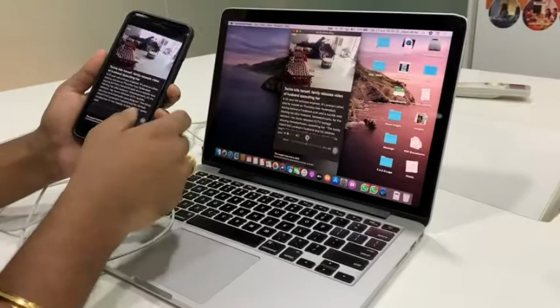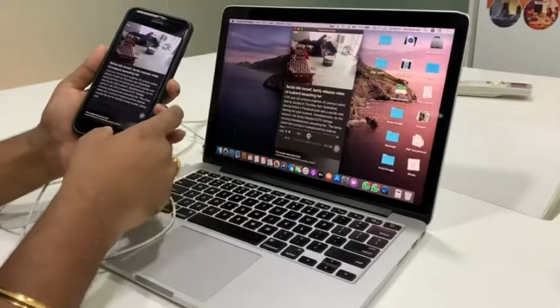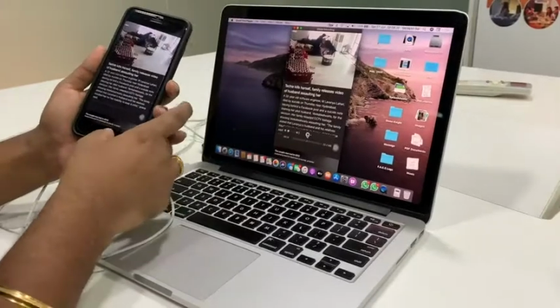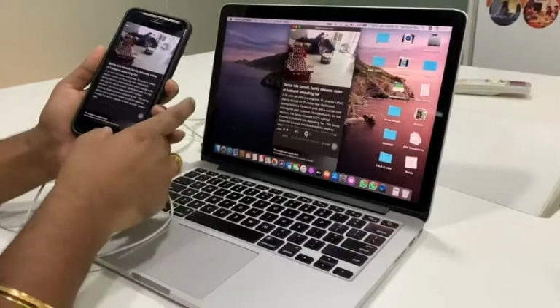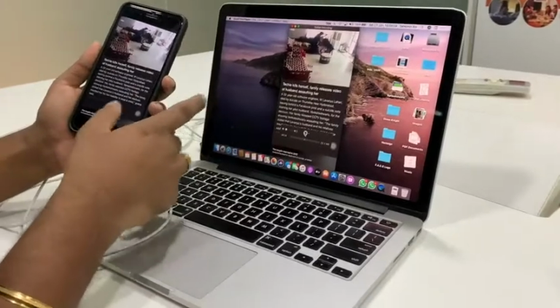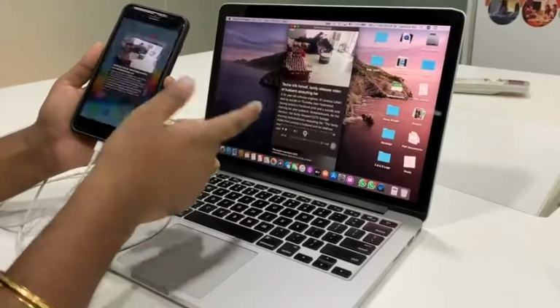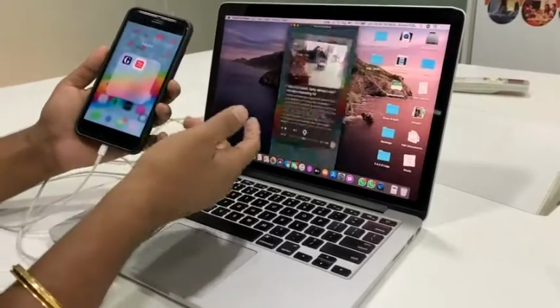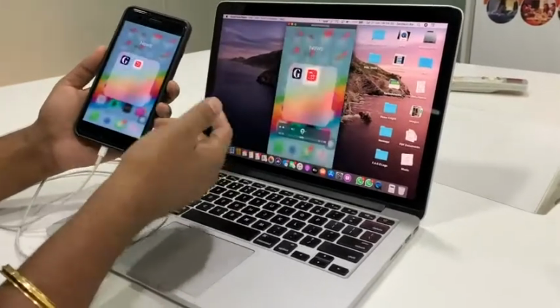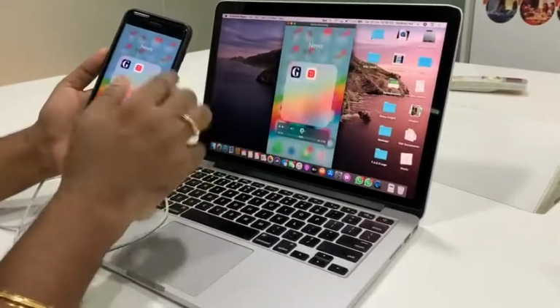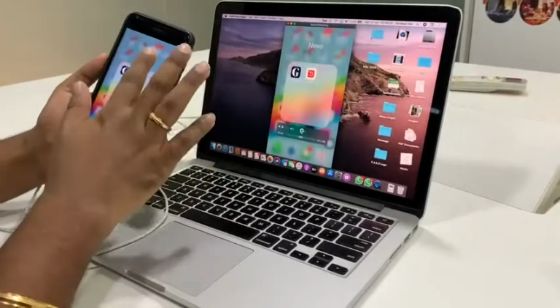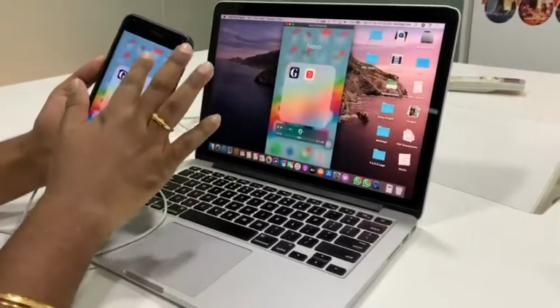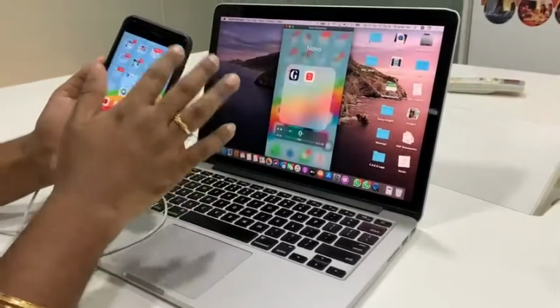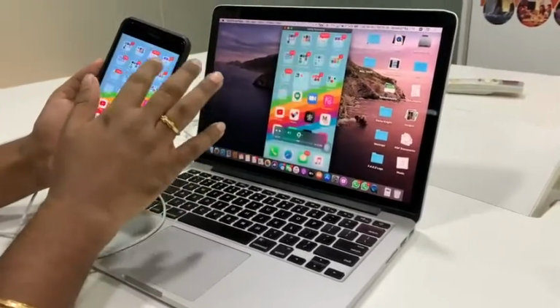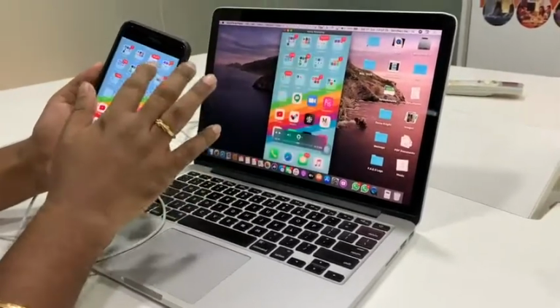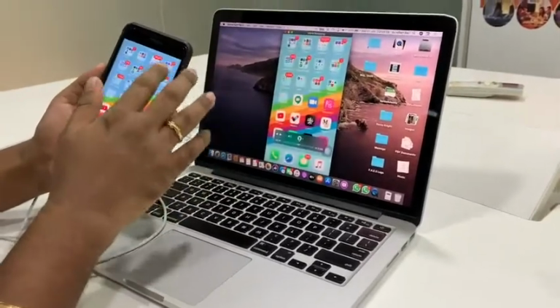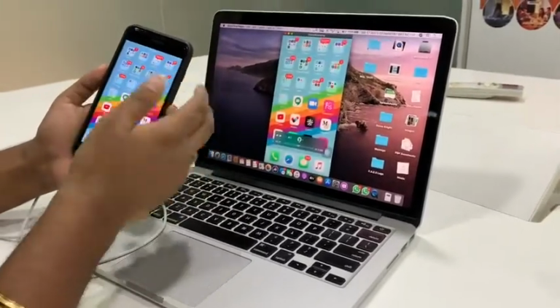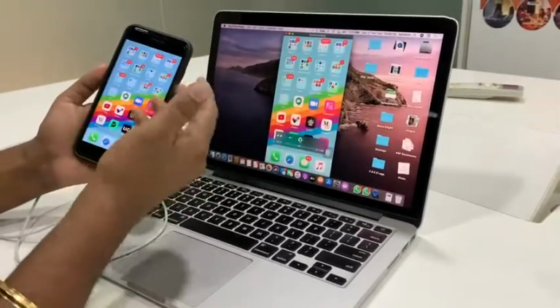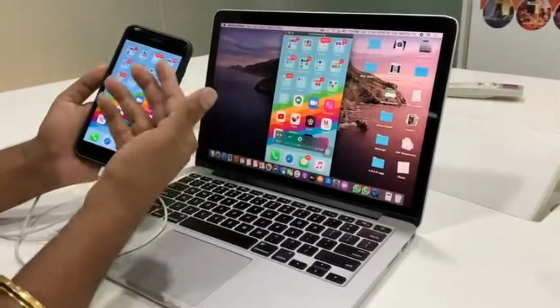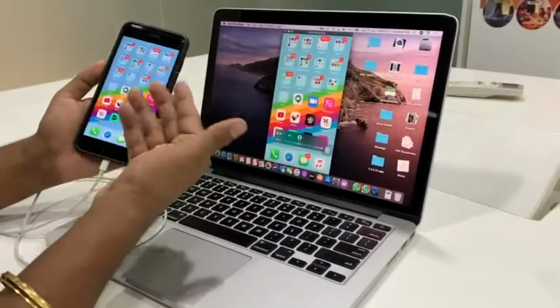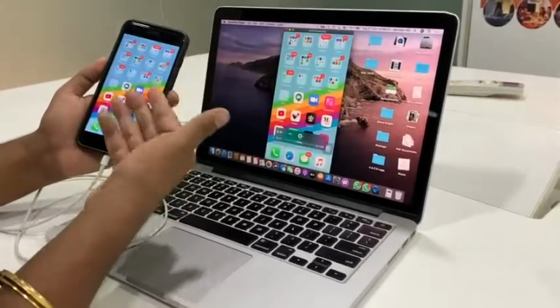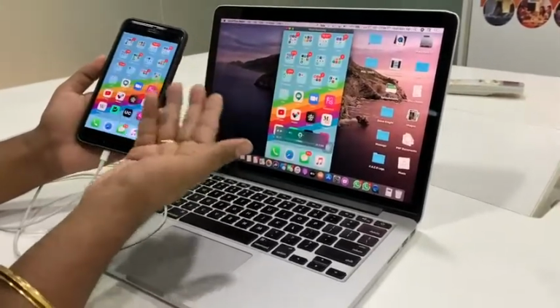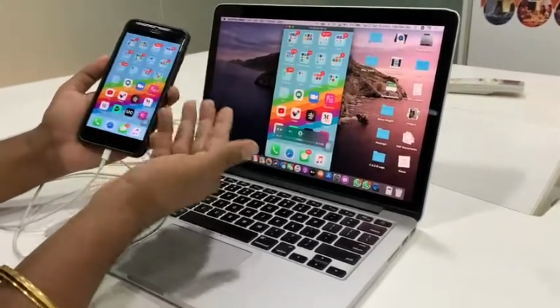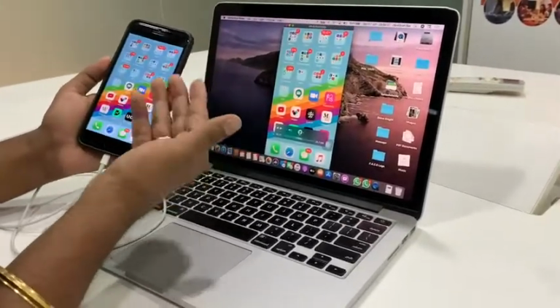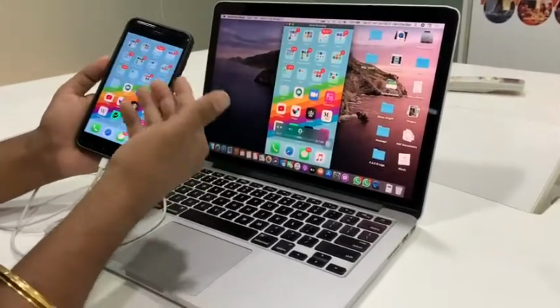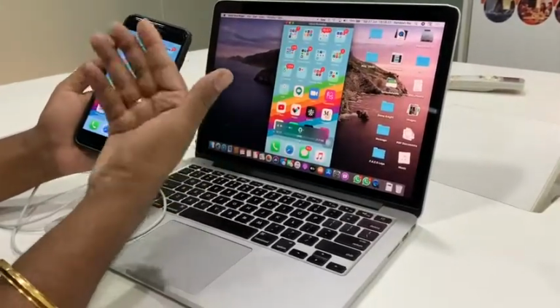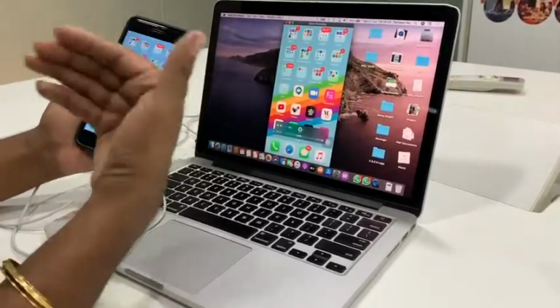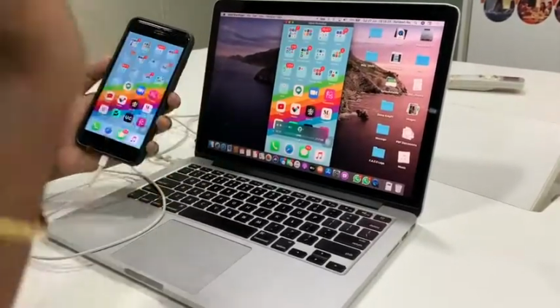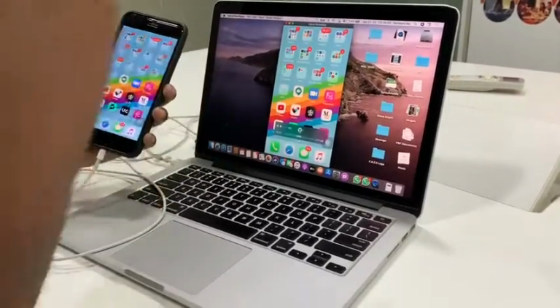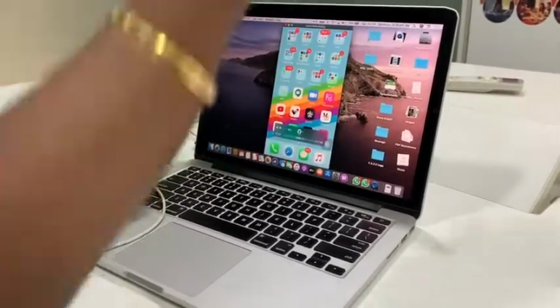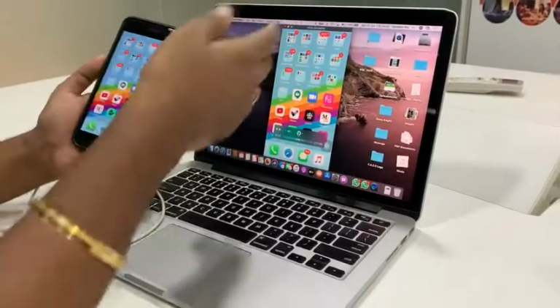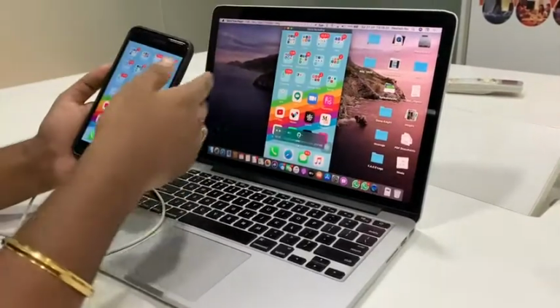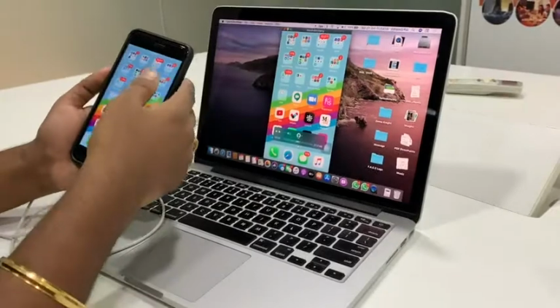There it is — my iPhone screen is now mirroring in QuickTime on my Mac. I can record it and it will capture audio as well. For example, I can open Inshorts, a news app where you get curated content, and watch it right here on the big screen.